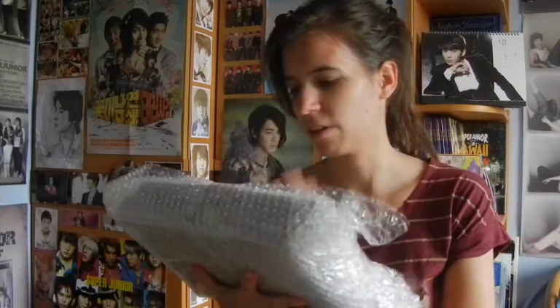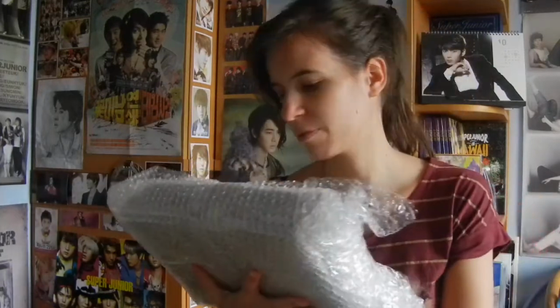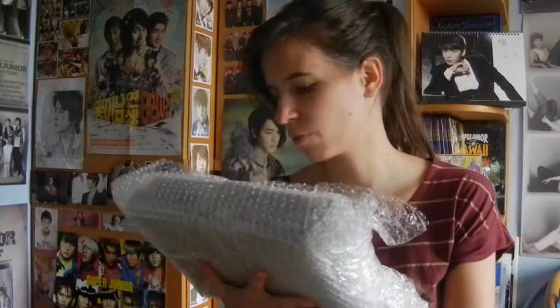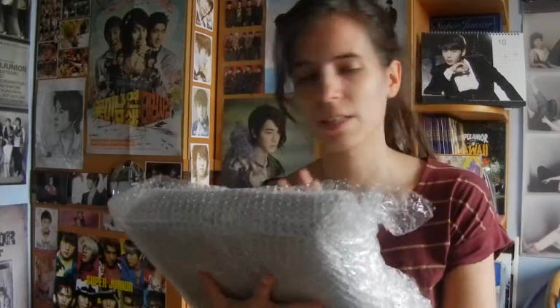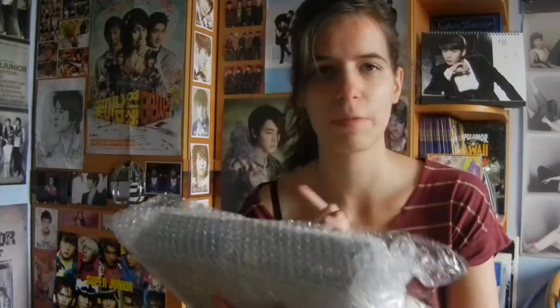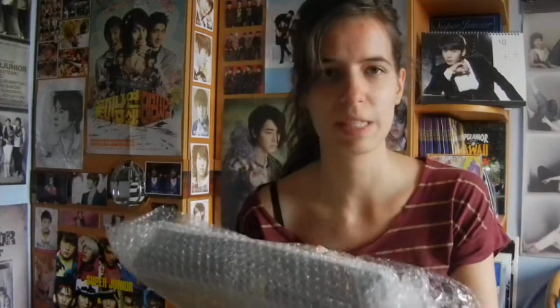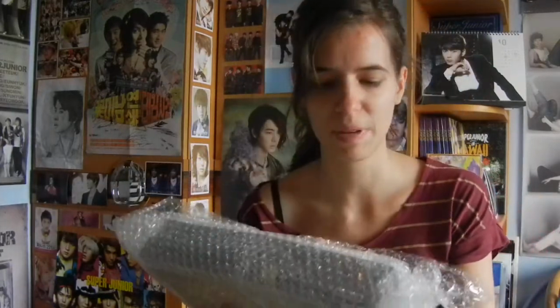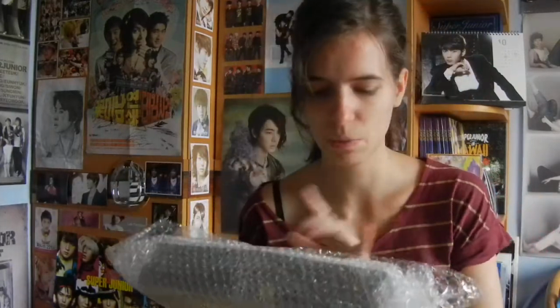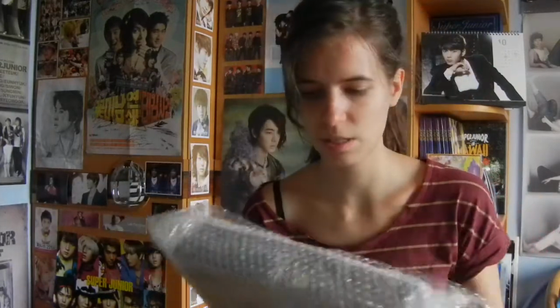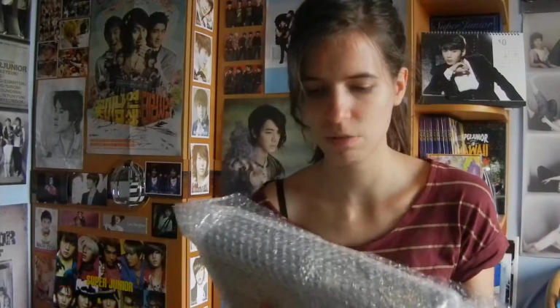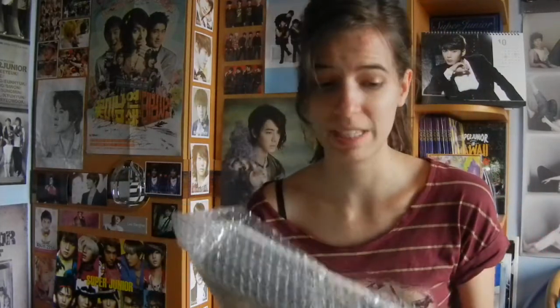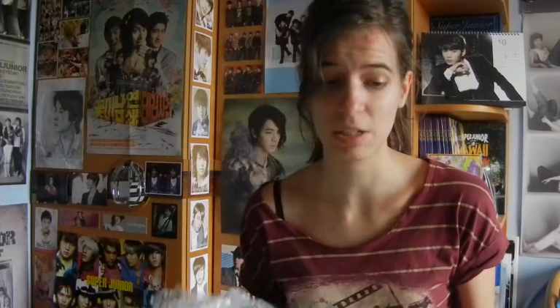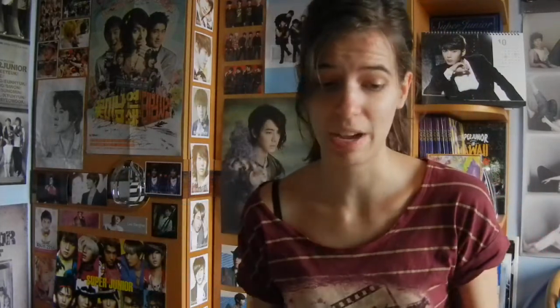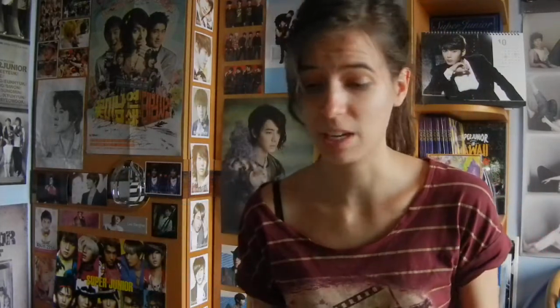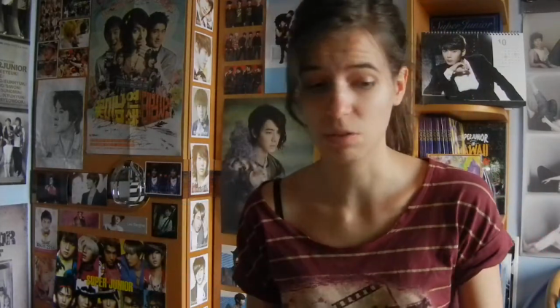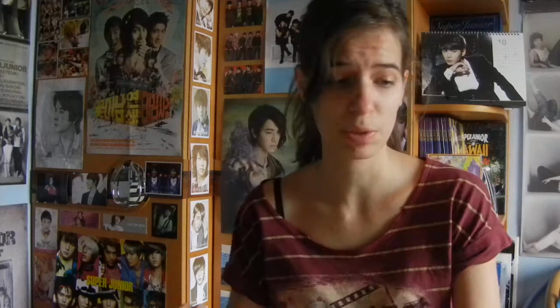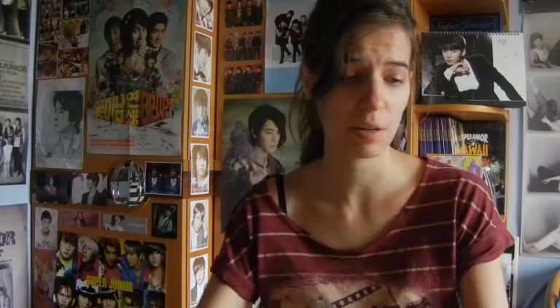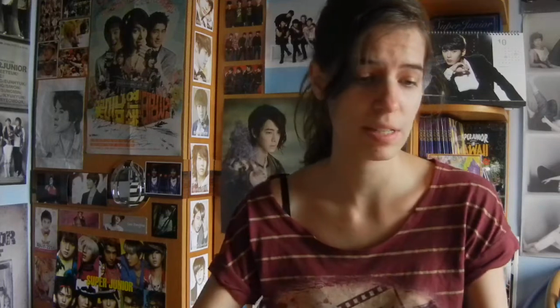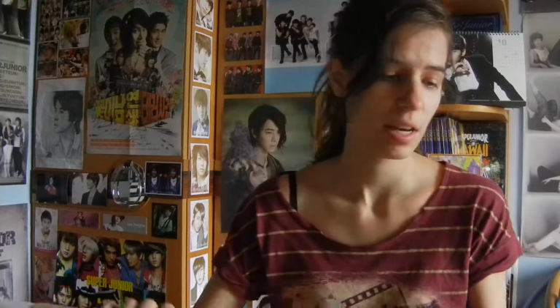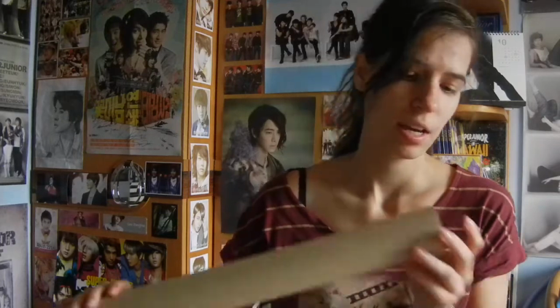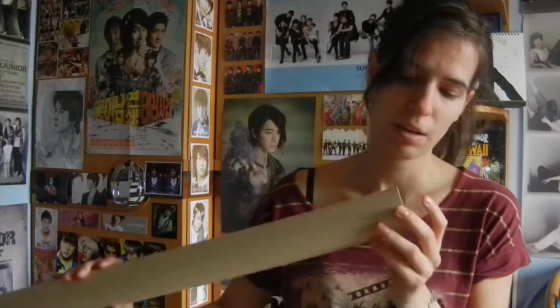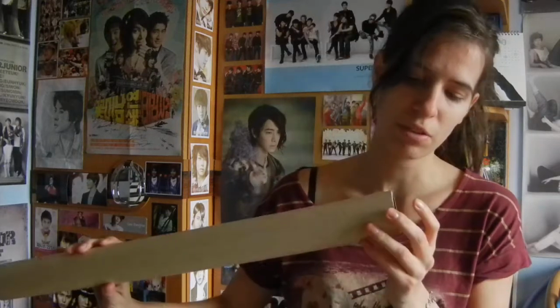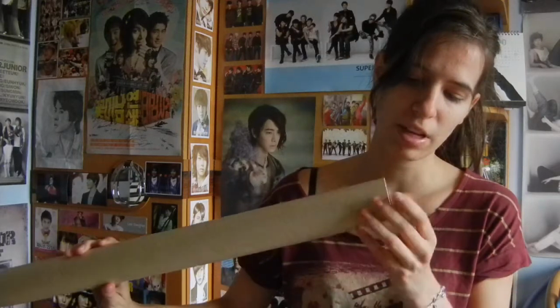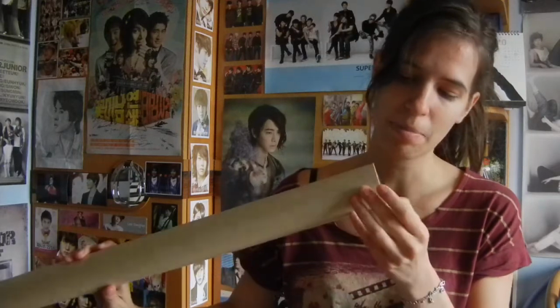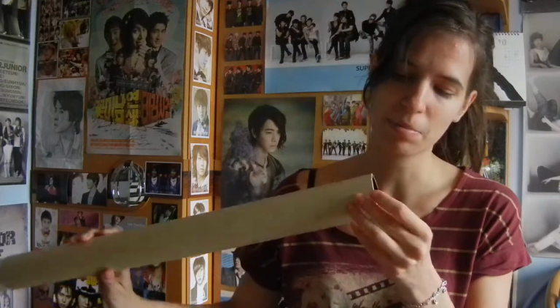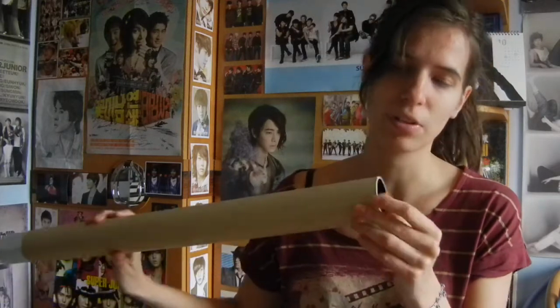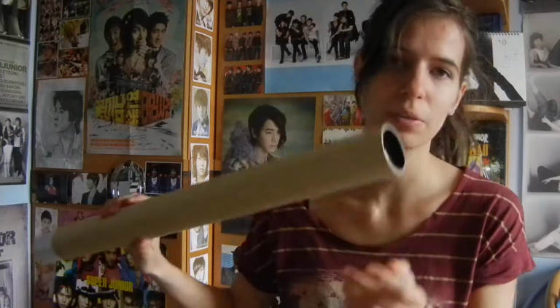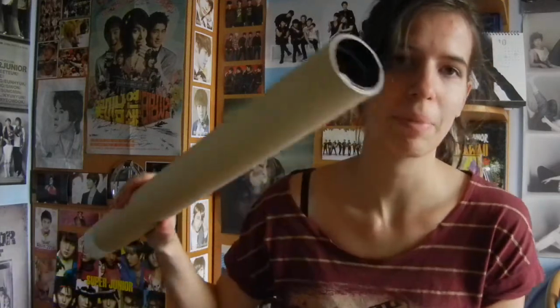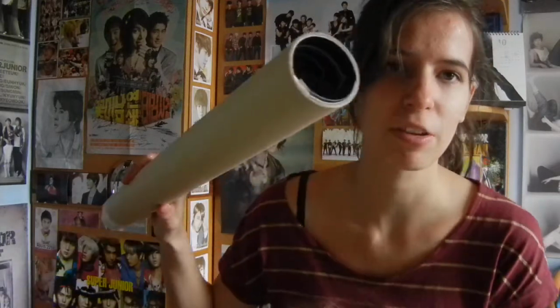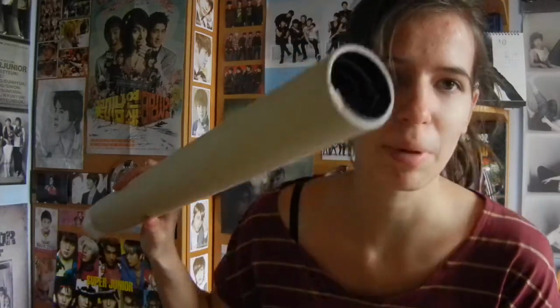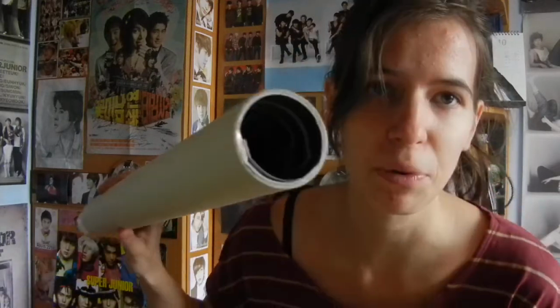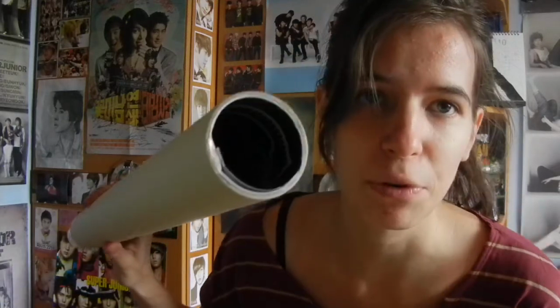As I checked, the top two ones are misprint ones, so I still don't have any normal copies. And I'm not really happy about how they packaged my poster.